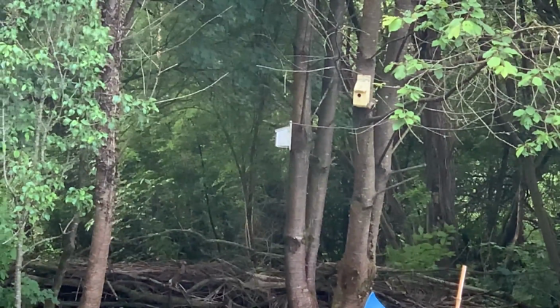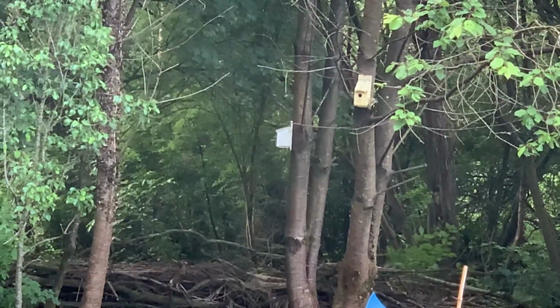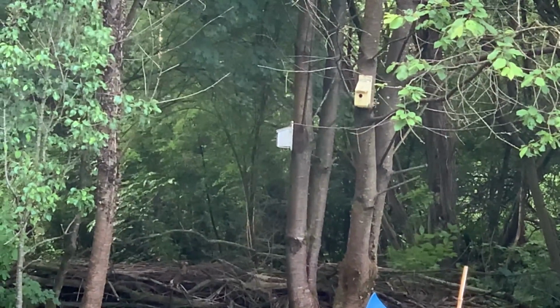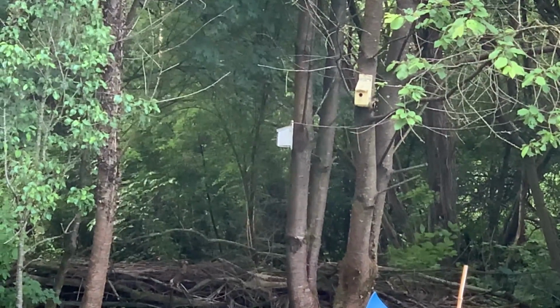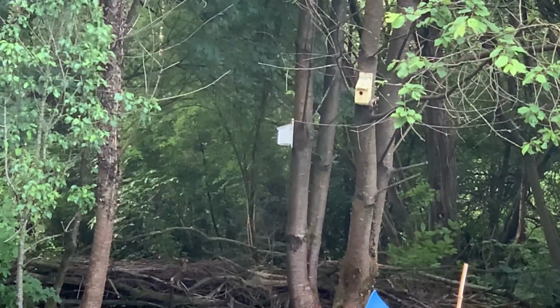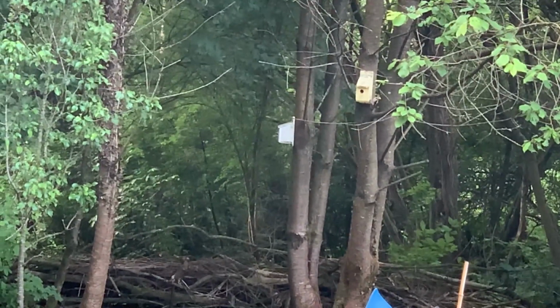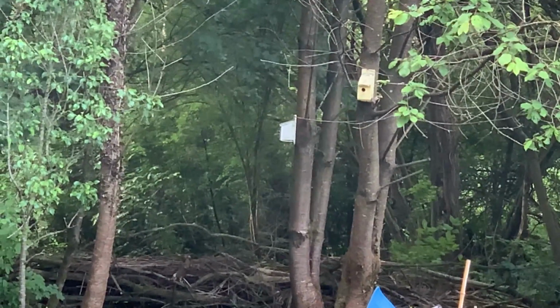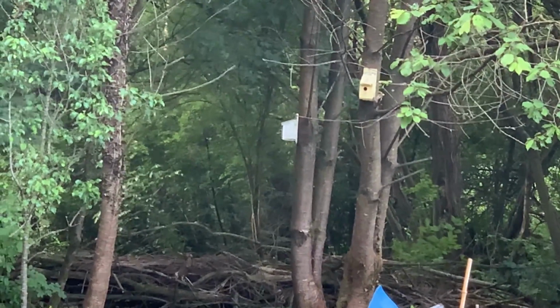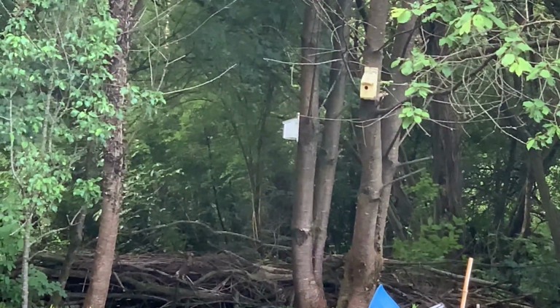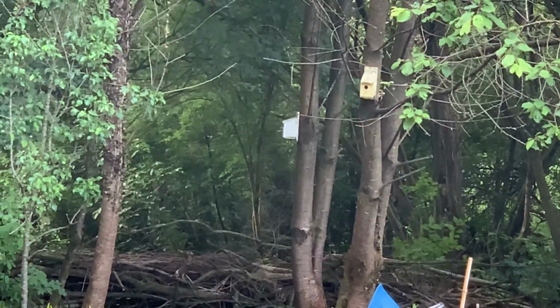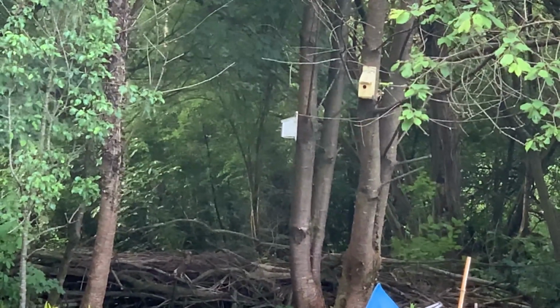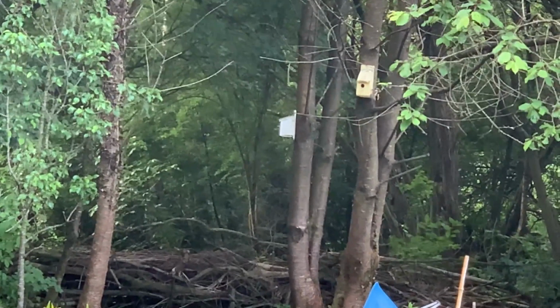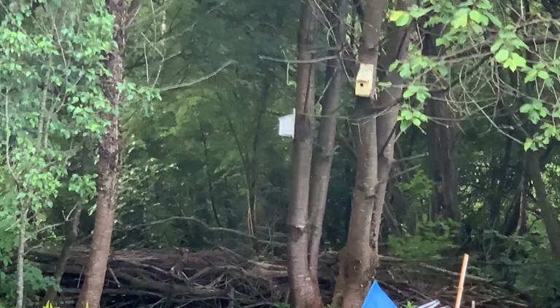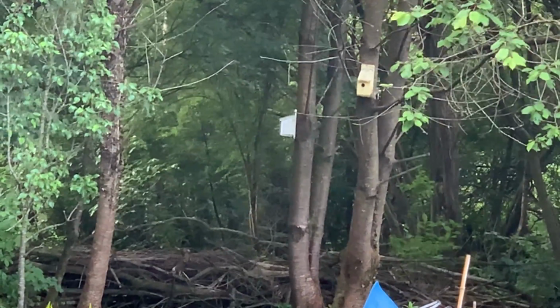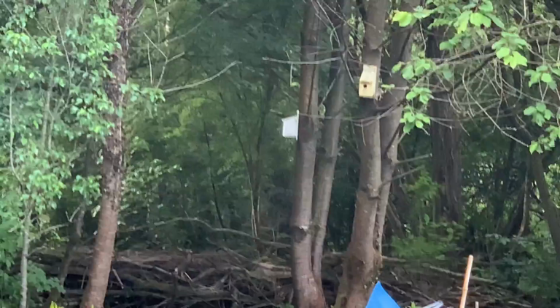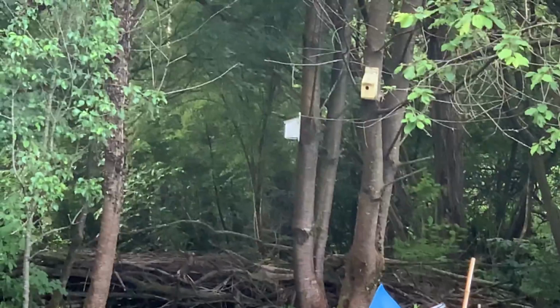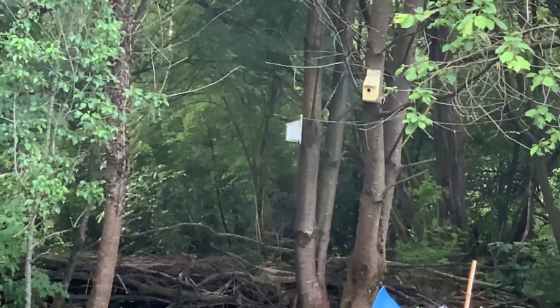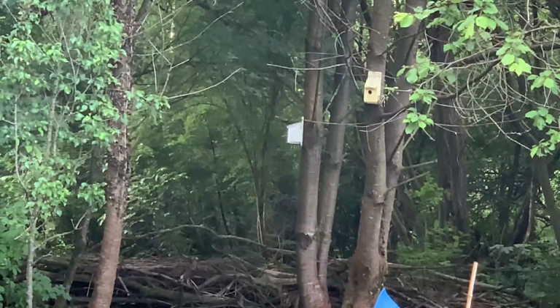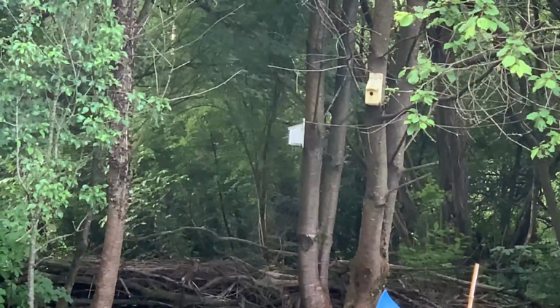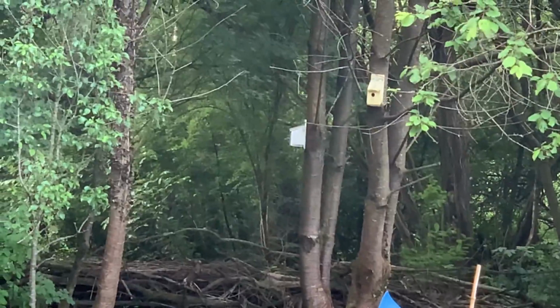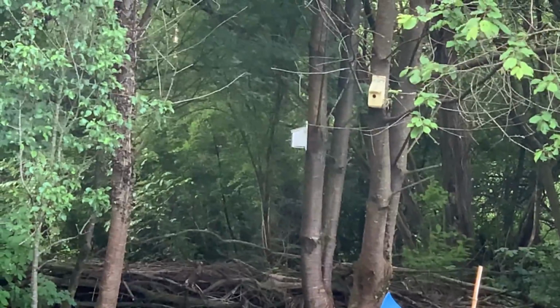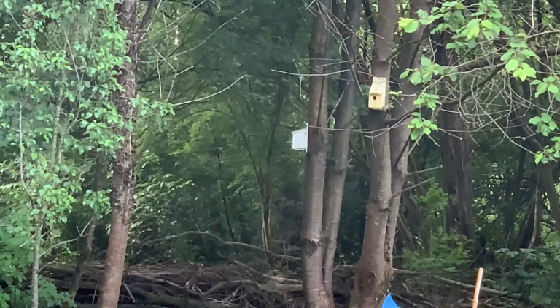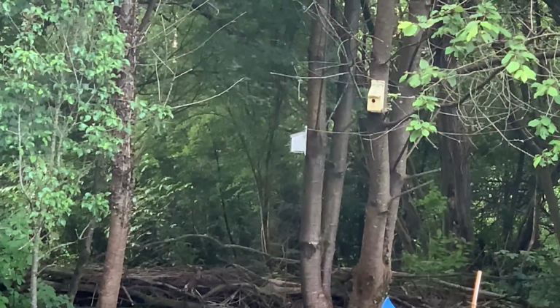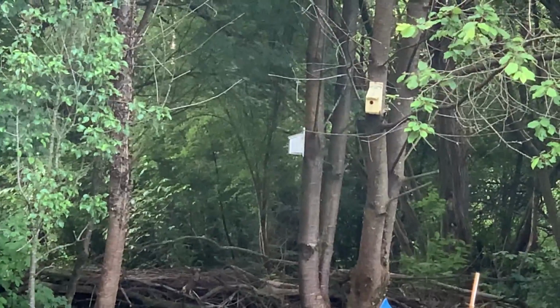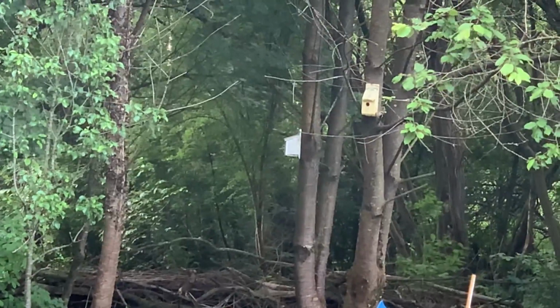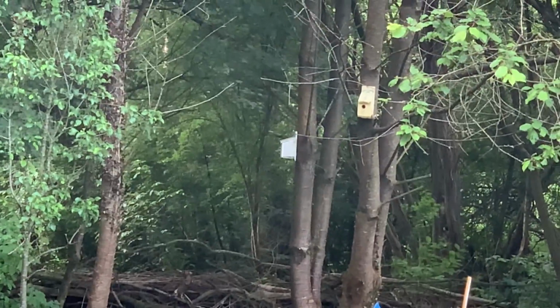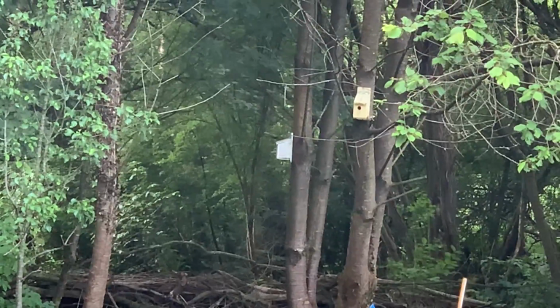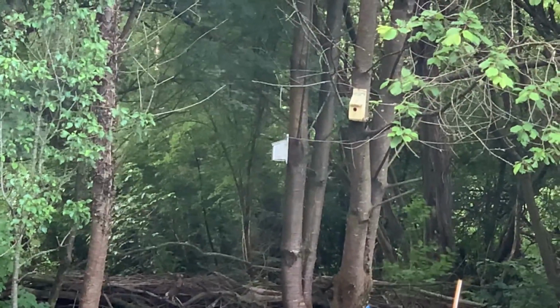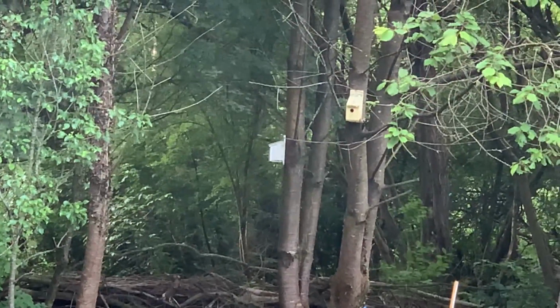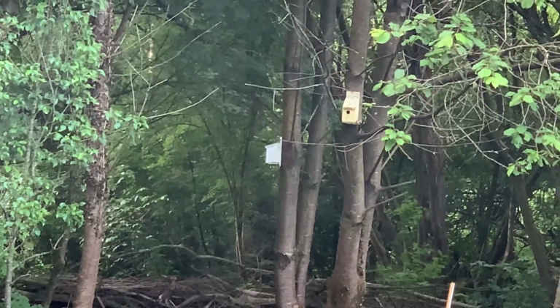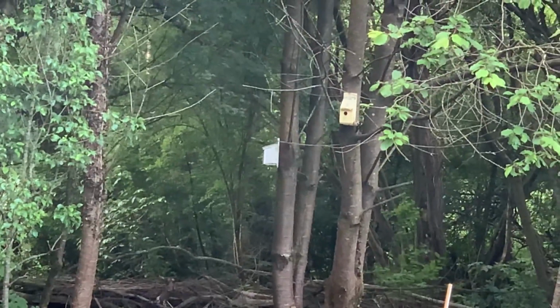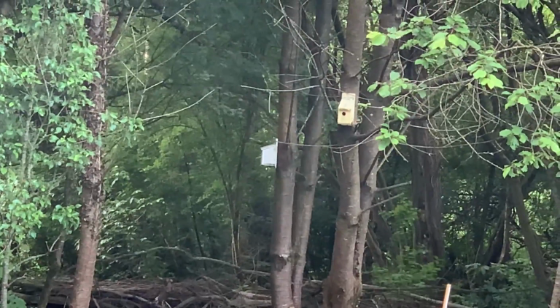I thought I could hear a knocking noise - and there's a woodpecker tapping on a bird box.